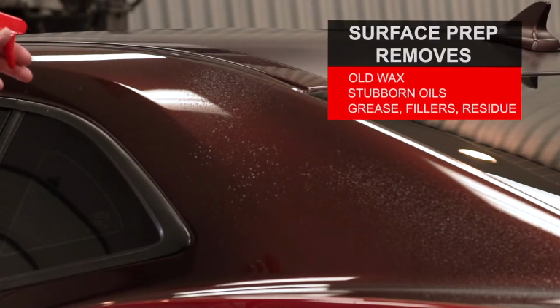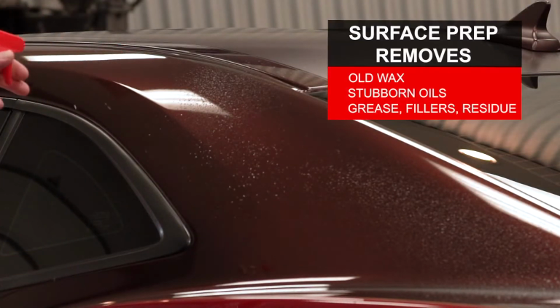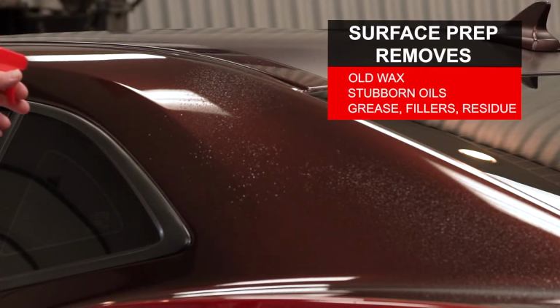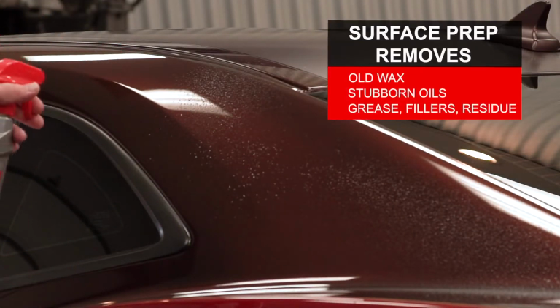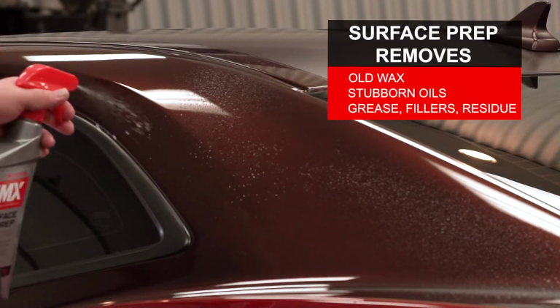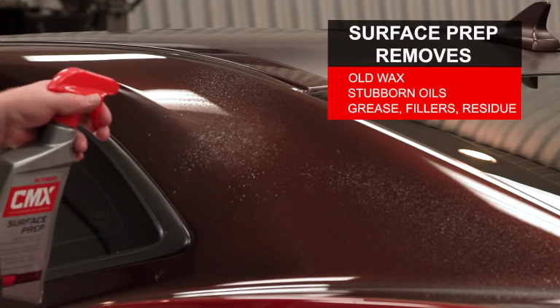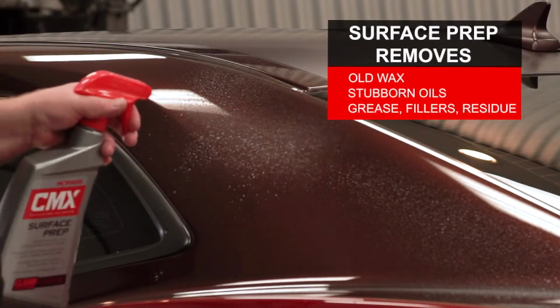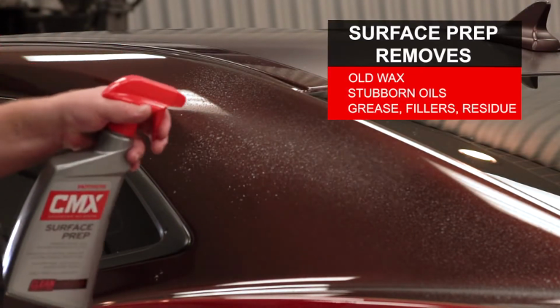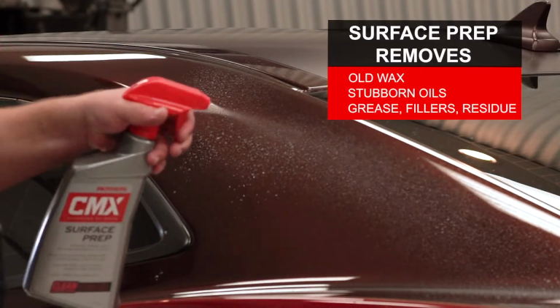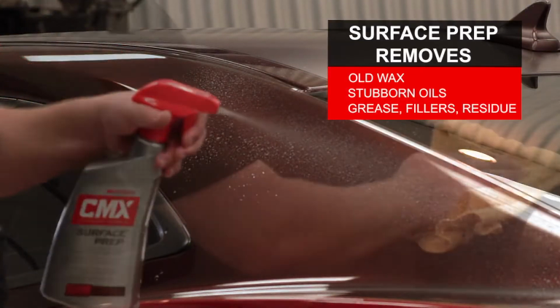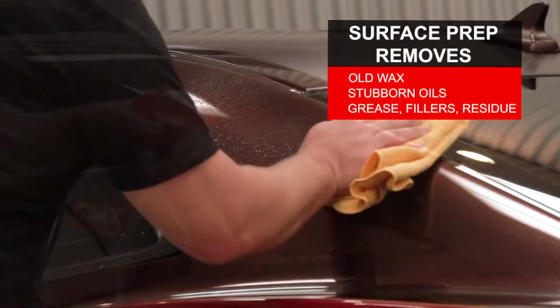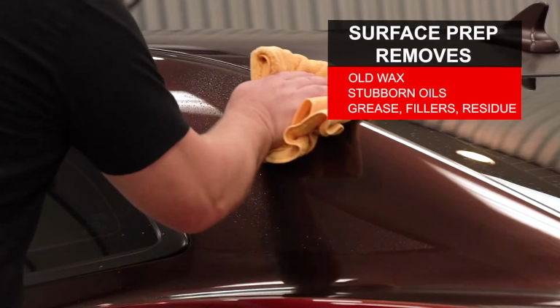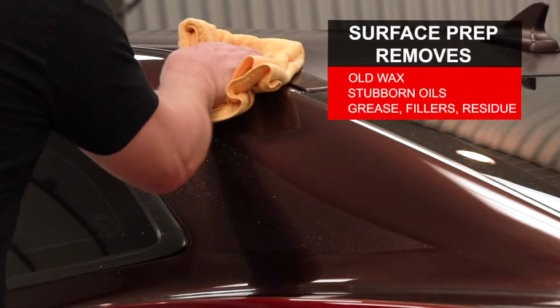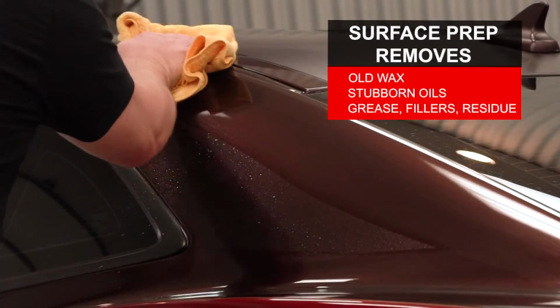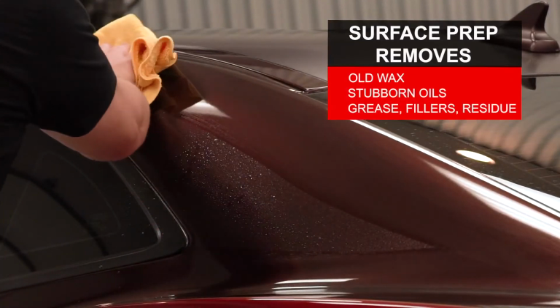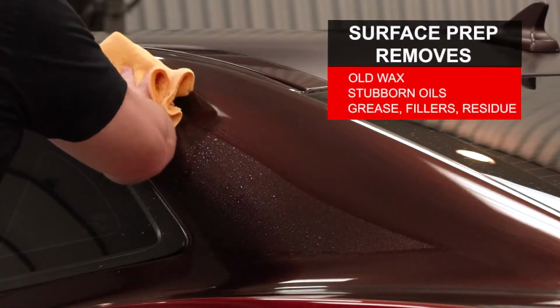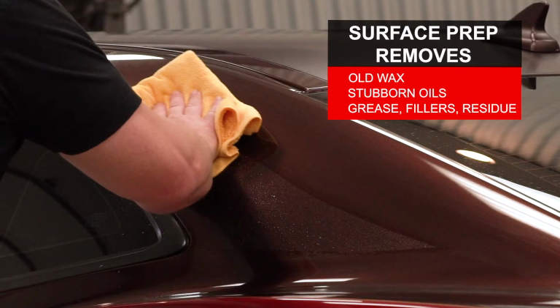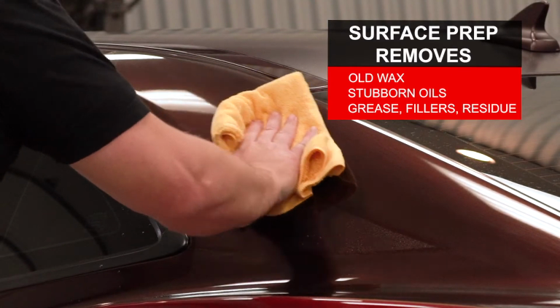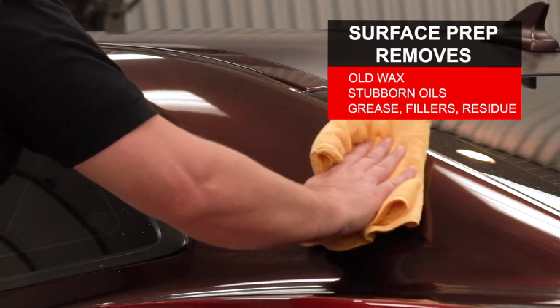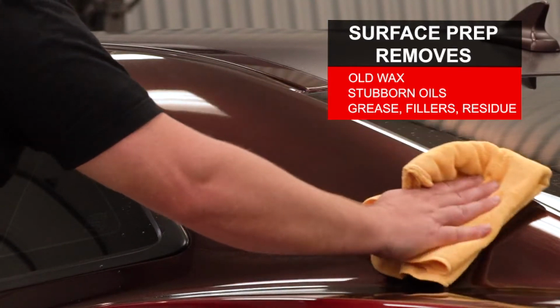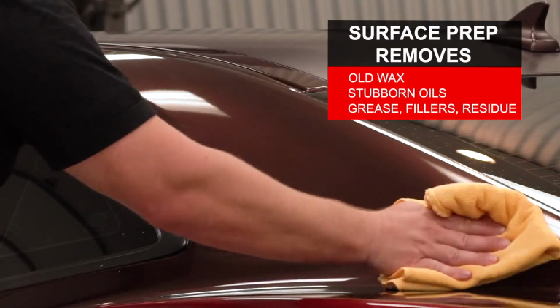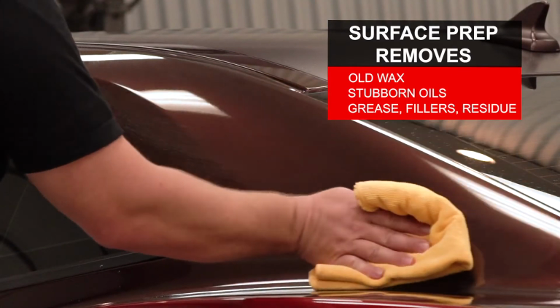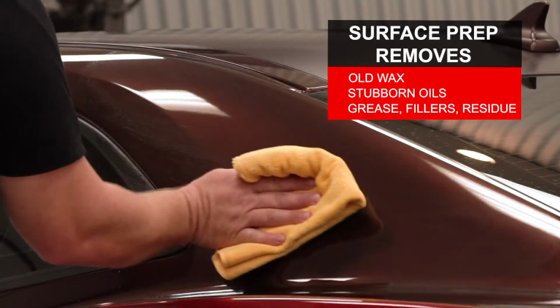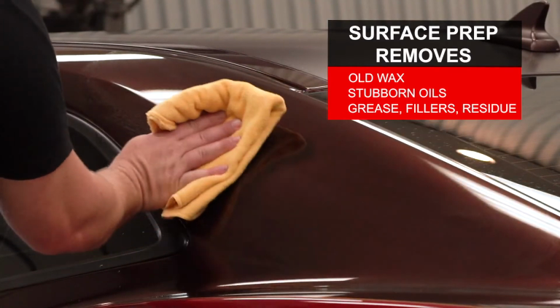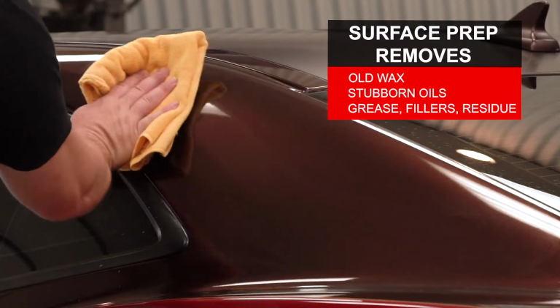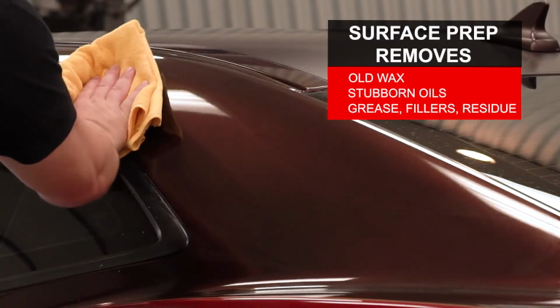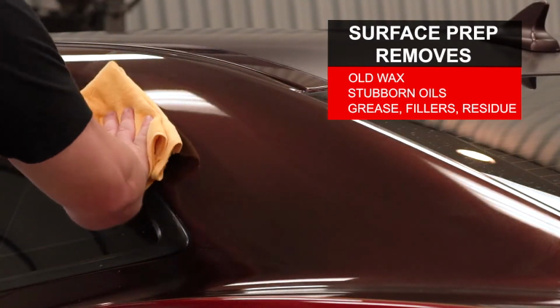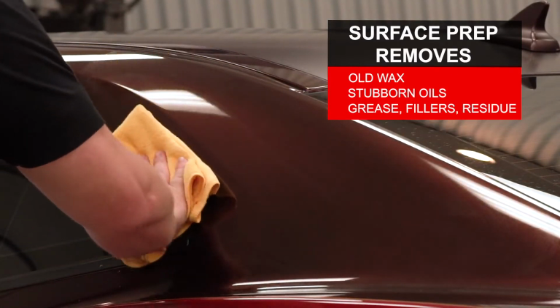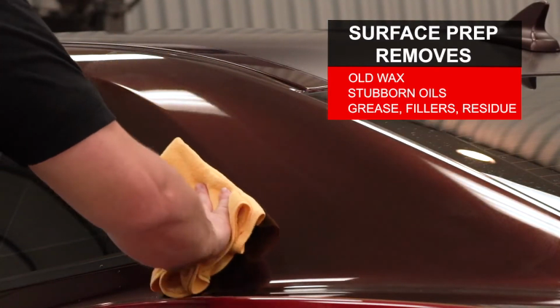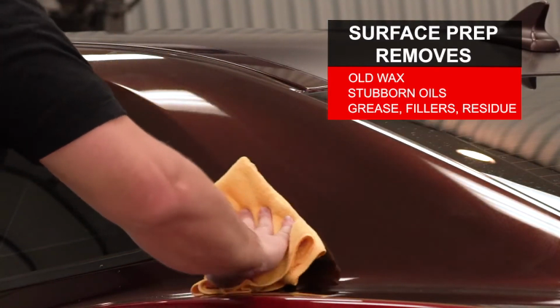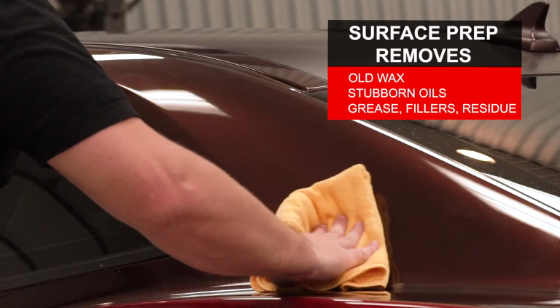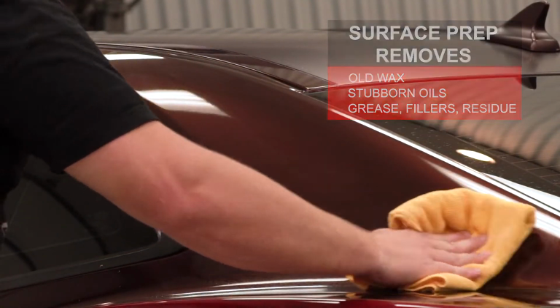Biodegradable grease-cutting surfactants and solvents dig deep, dissolving oils and lifting away surface contaminants.